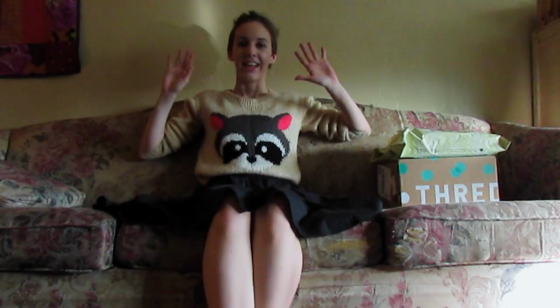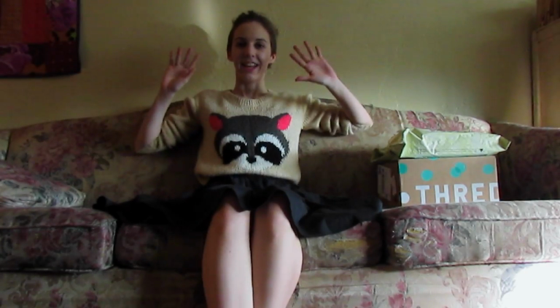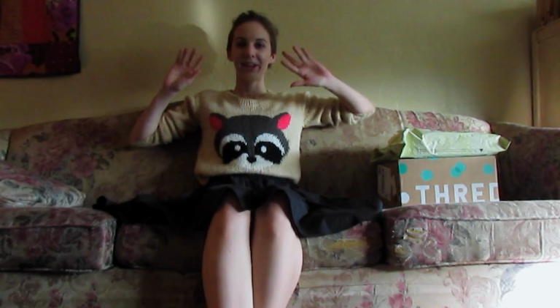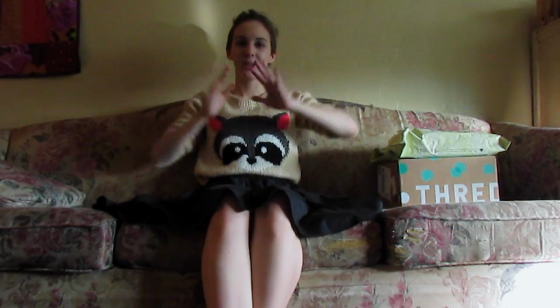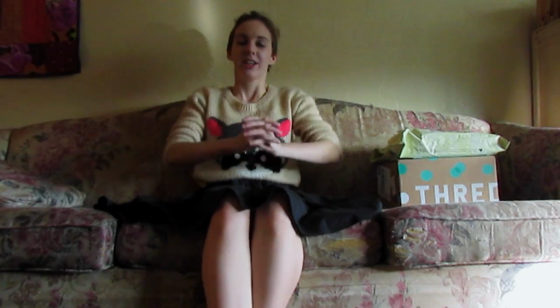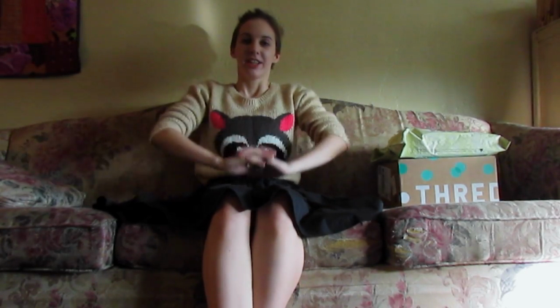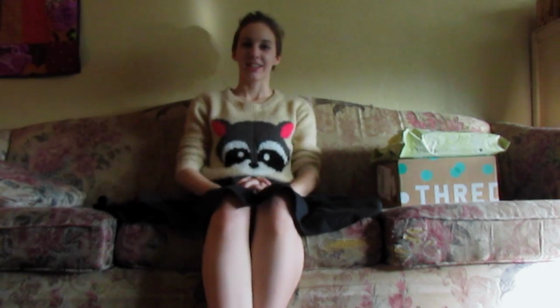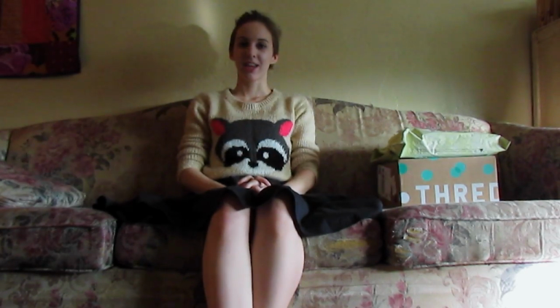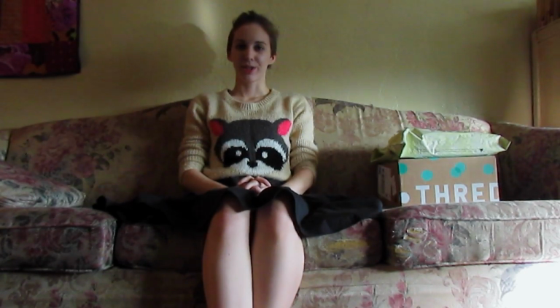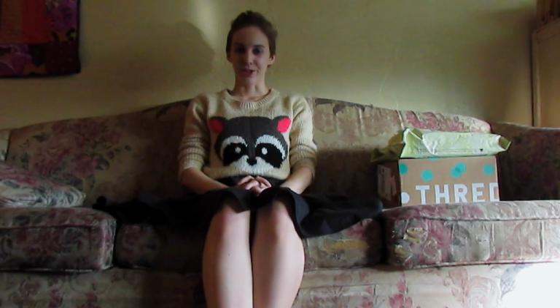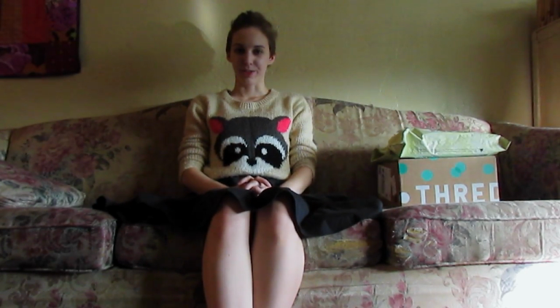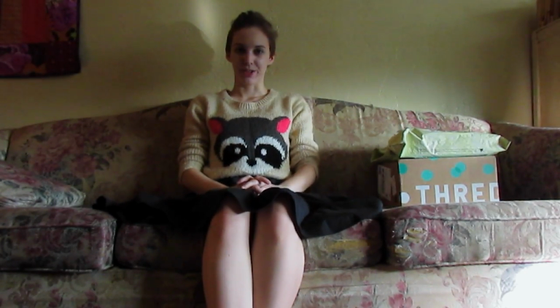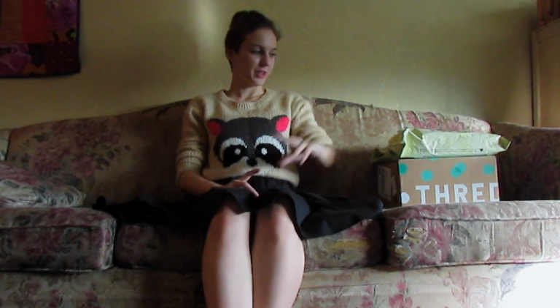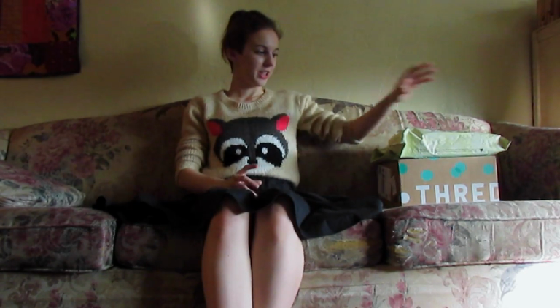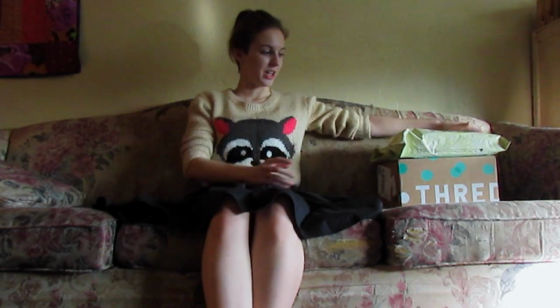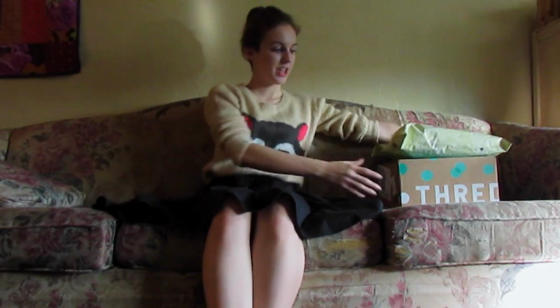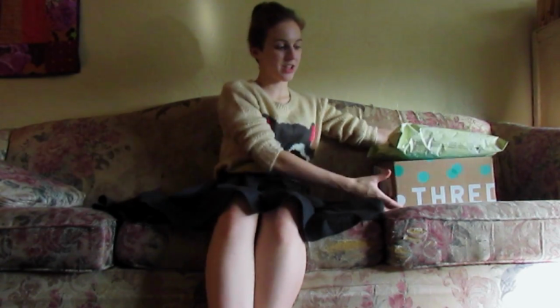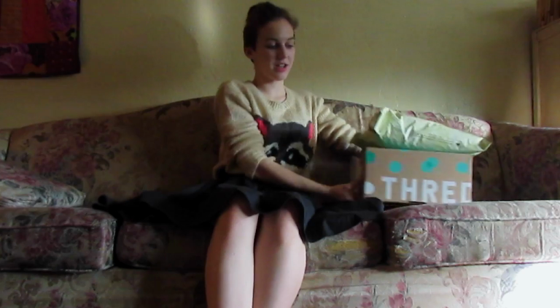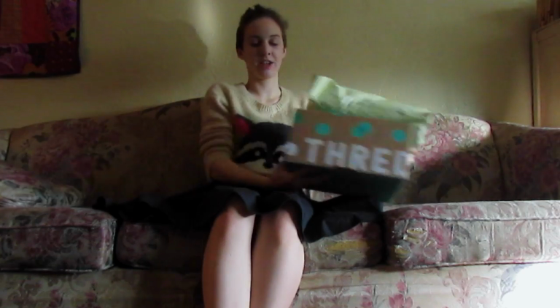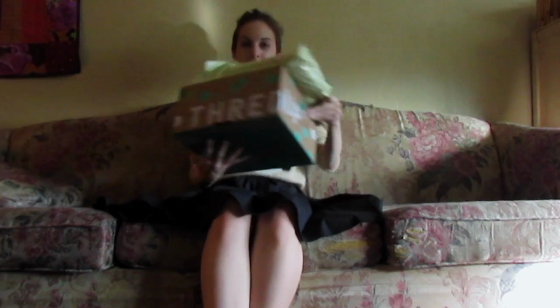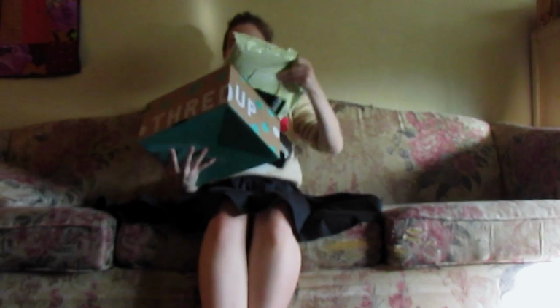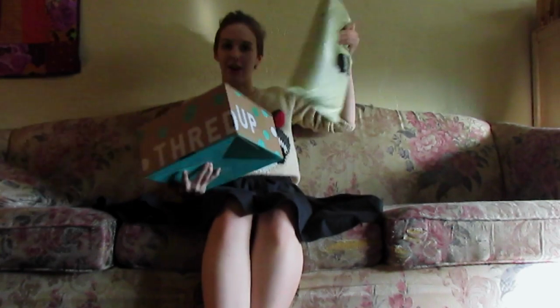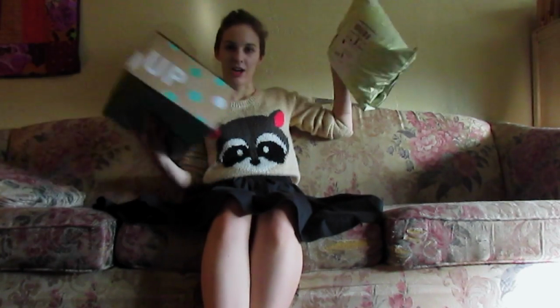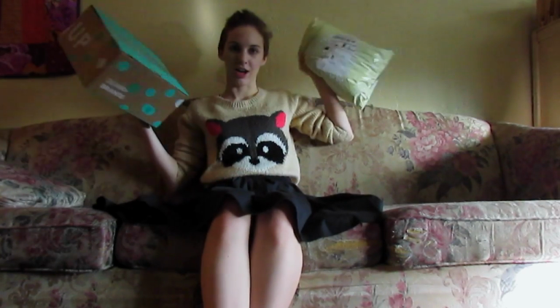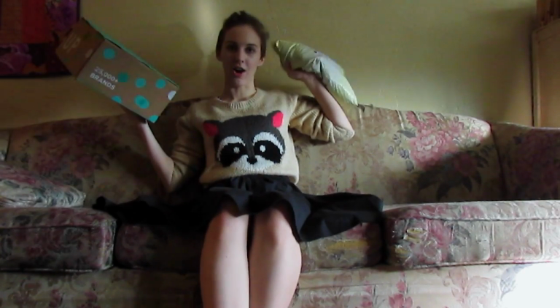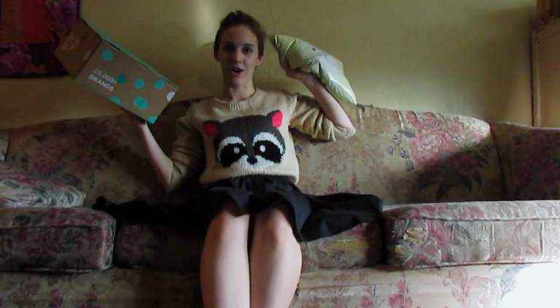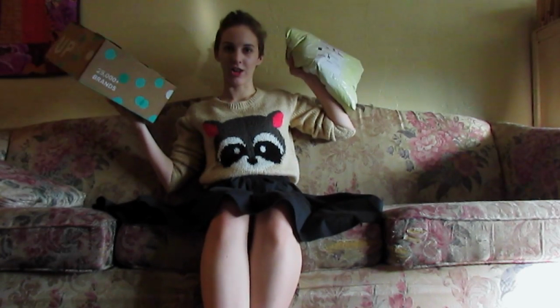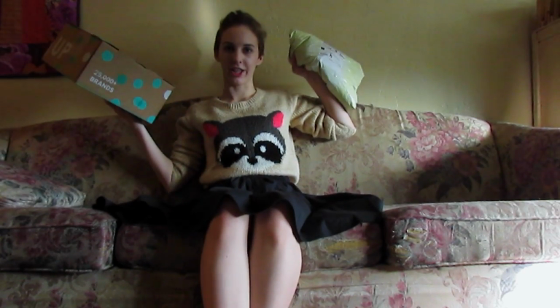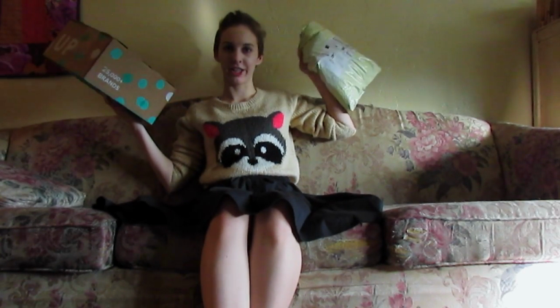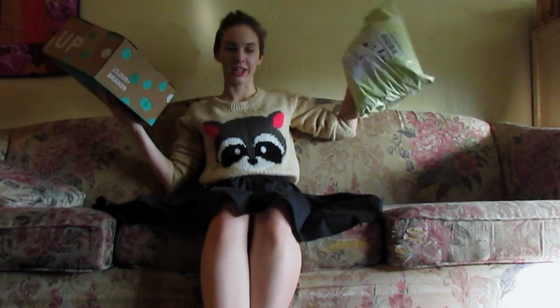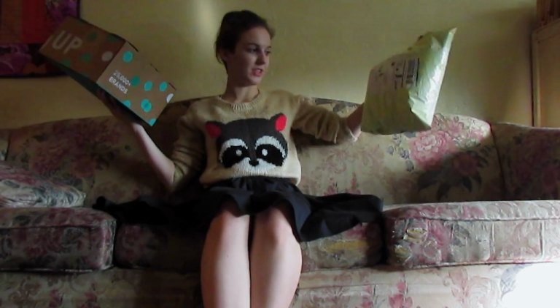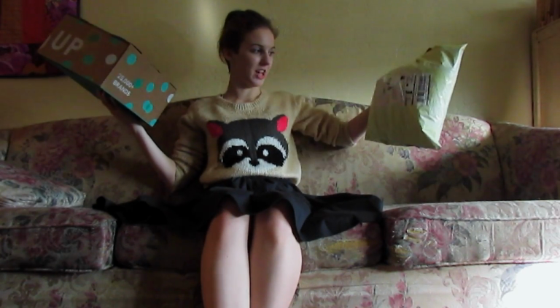Hello! Today we are going to be doing another haul of stuff.